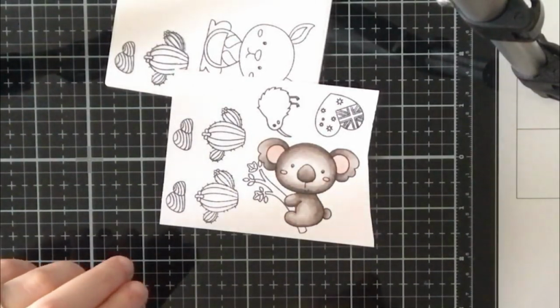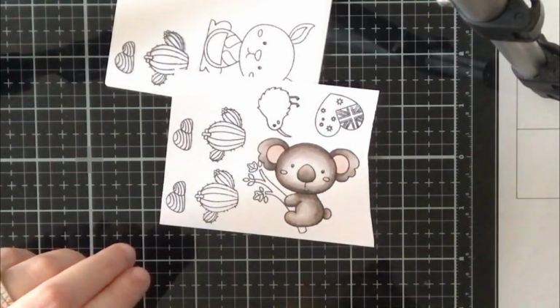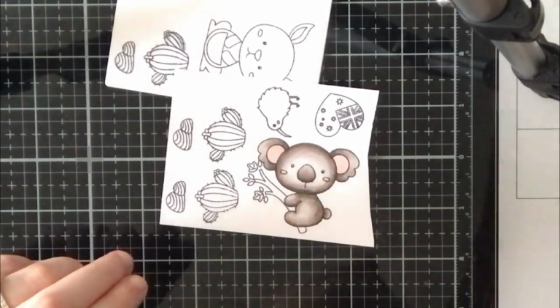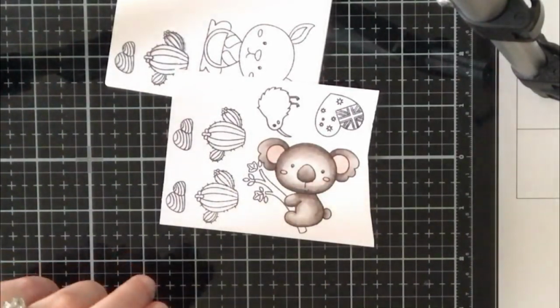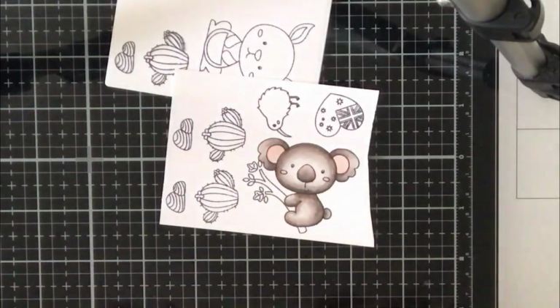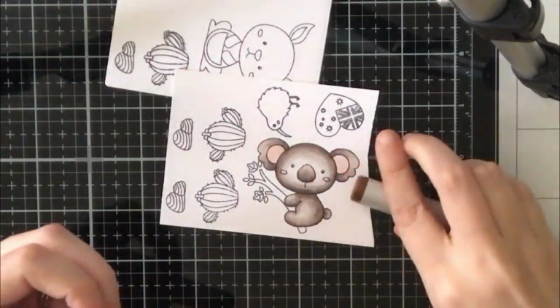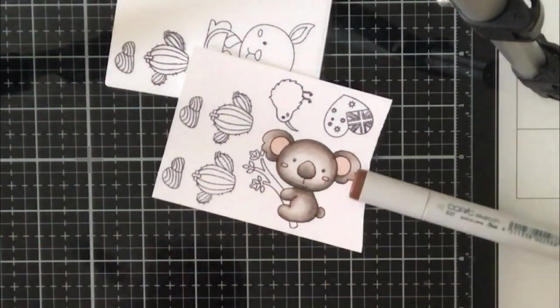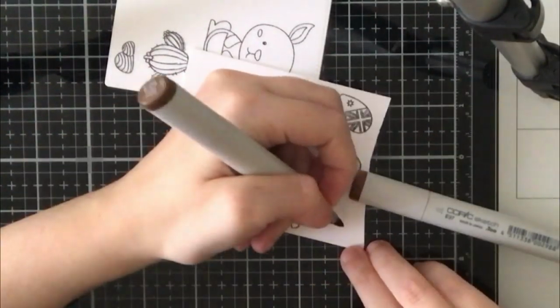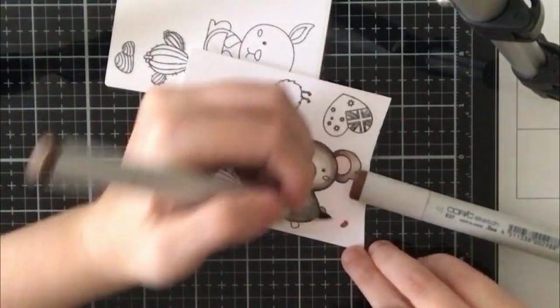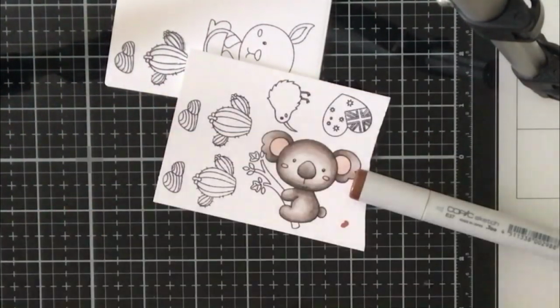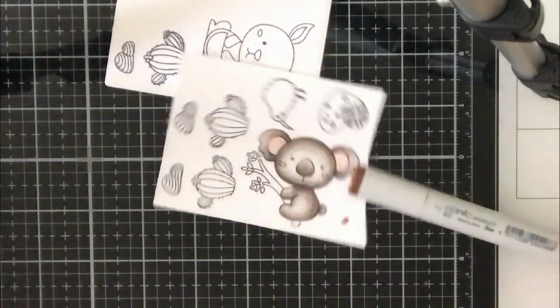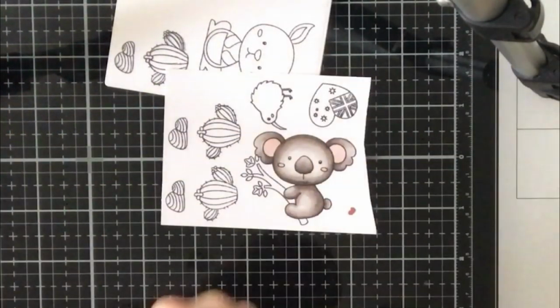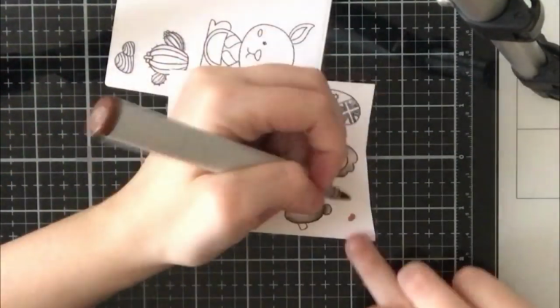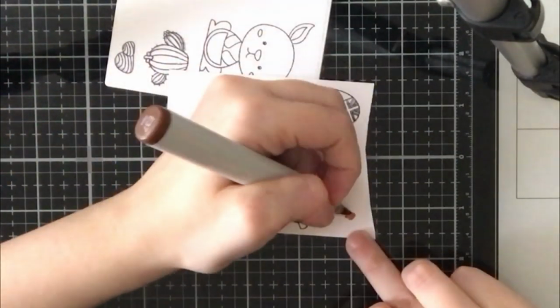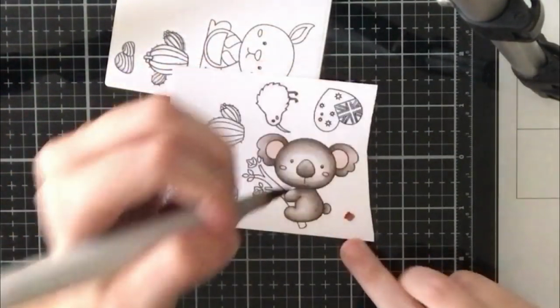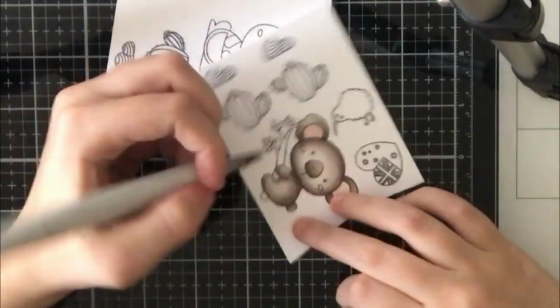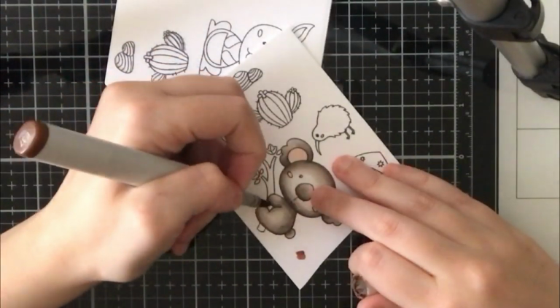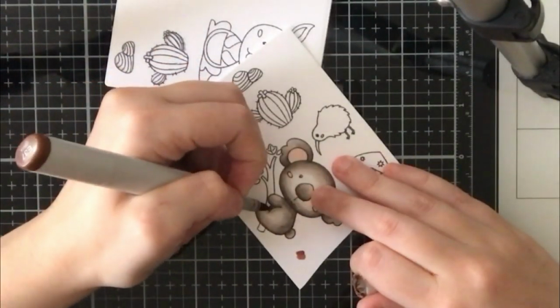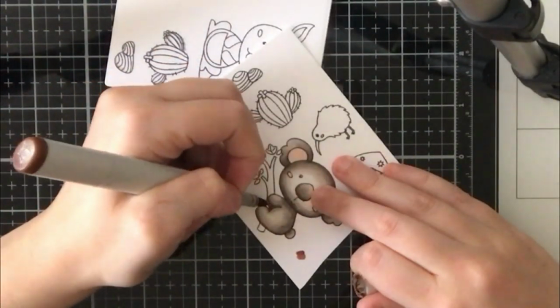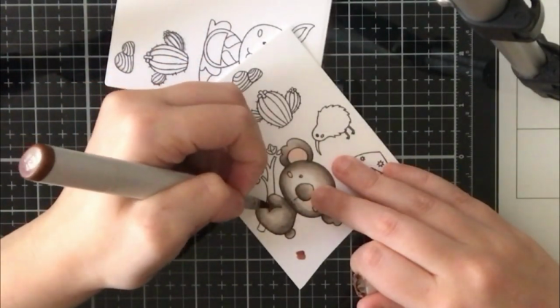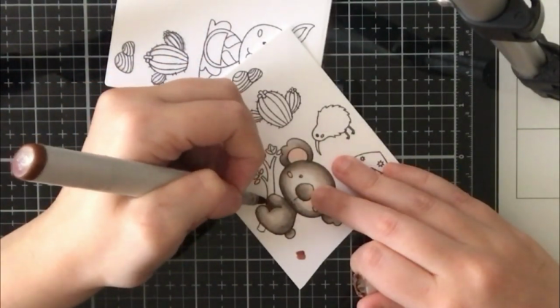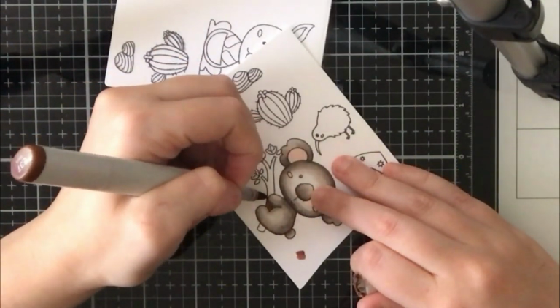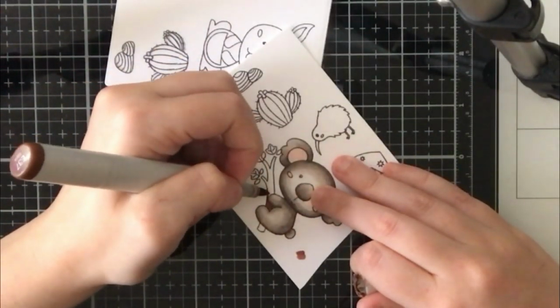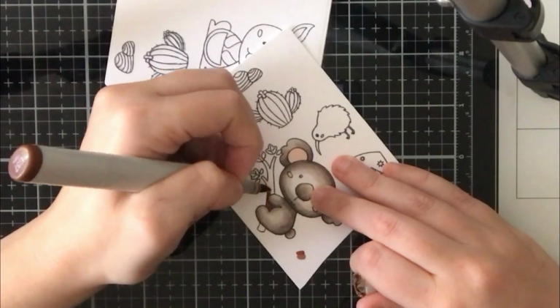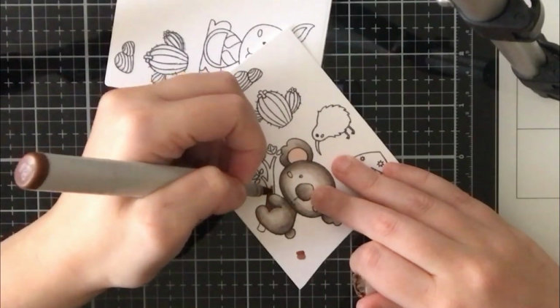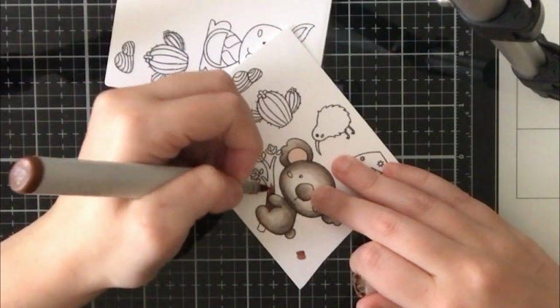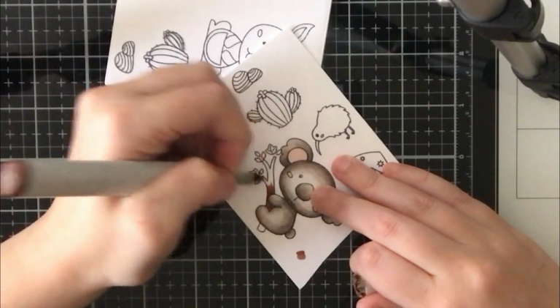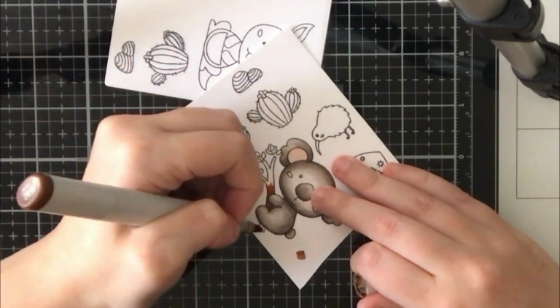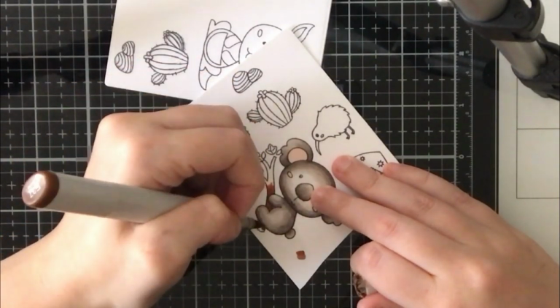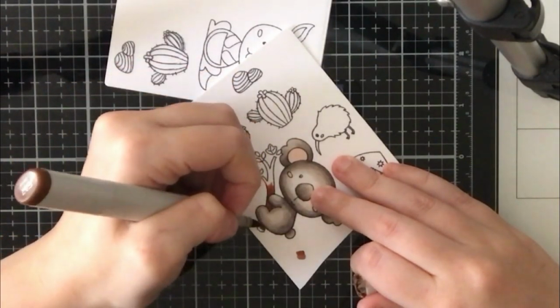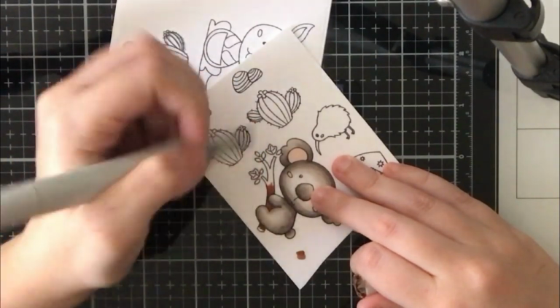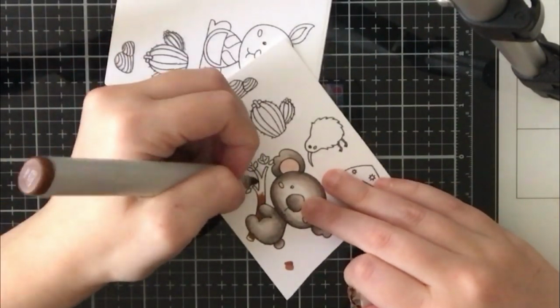For the koala's ears I'm going to add some R20, as well as to his cheeks.